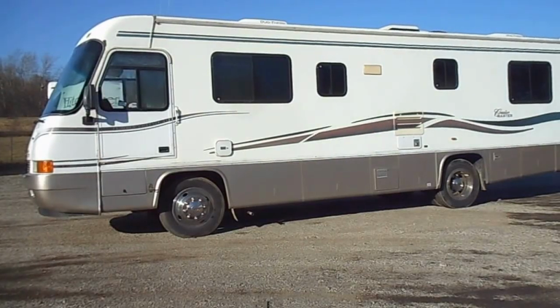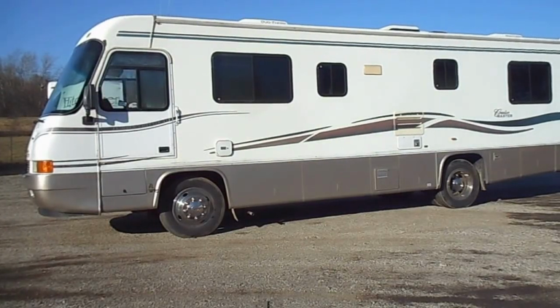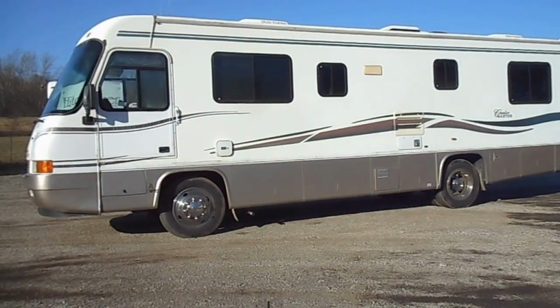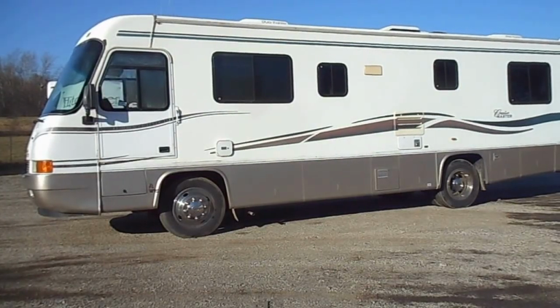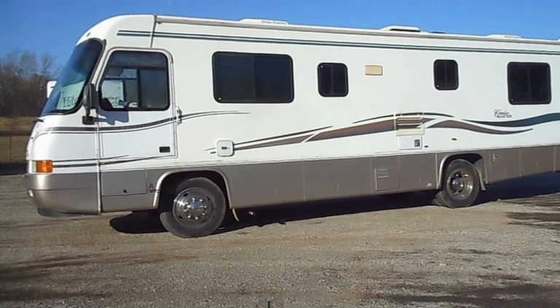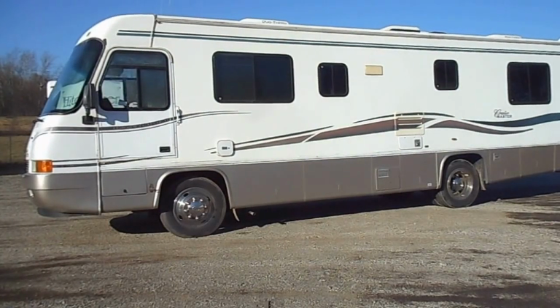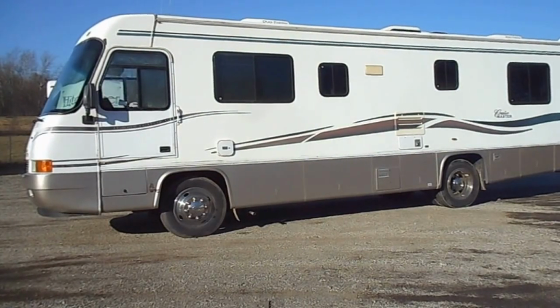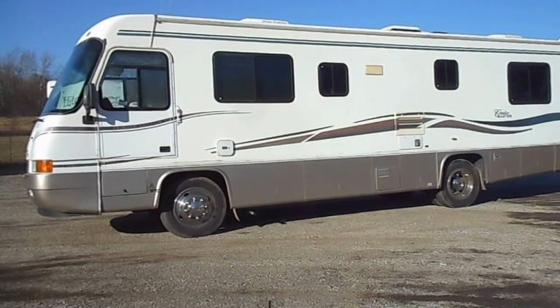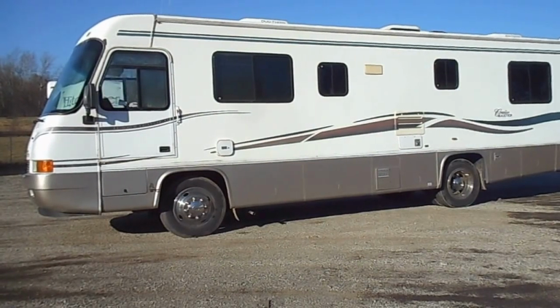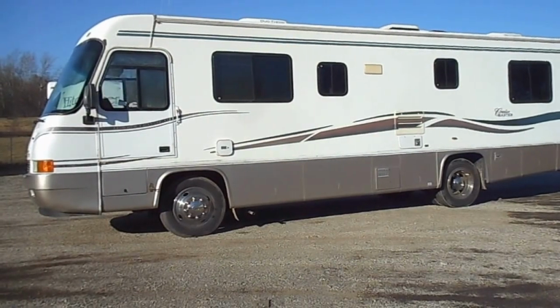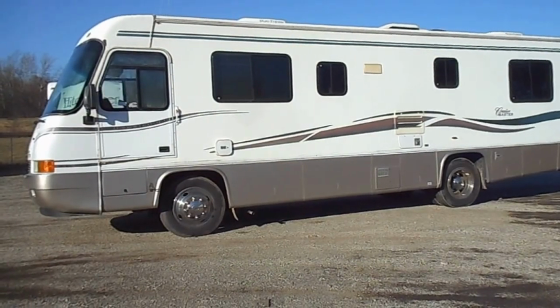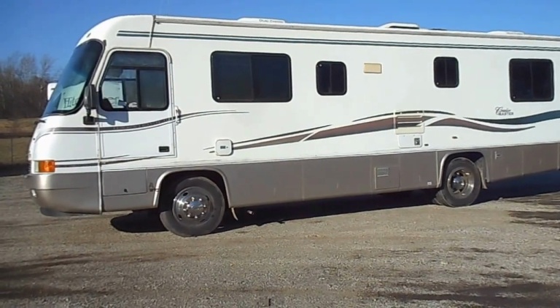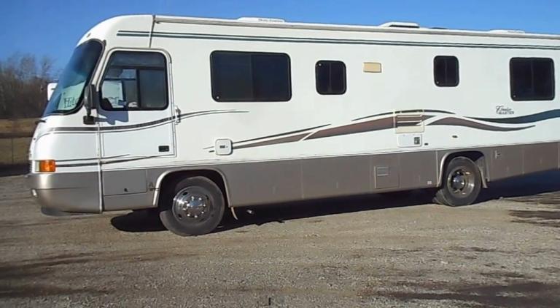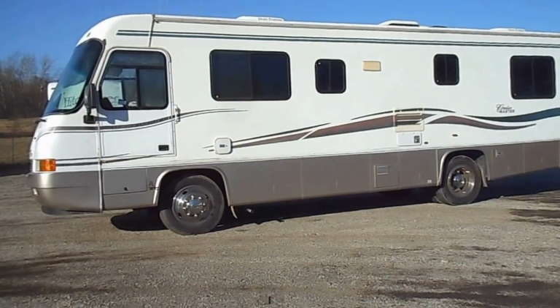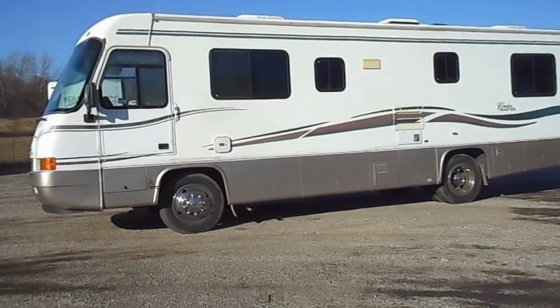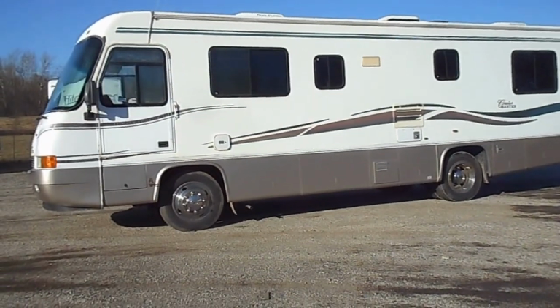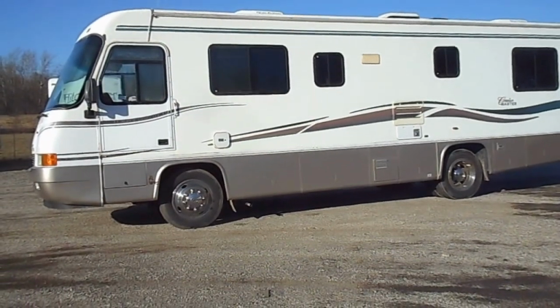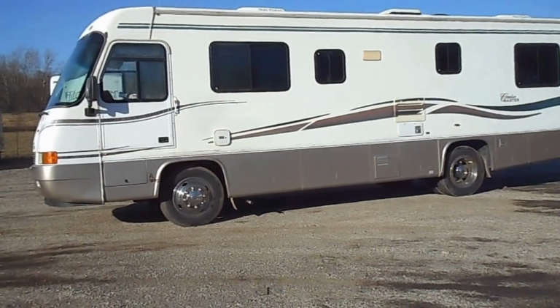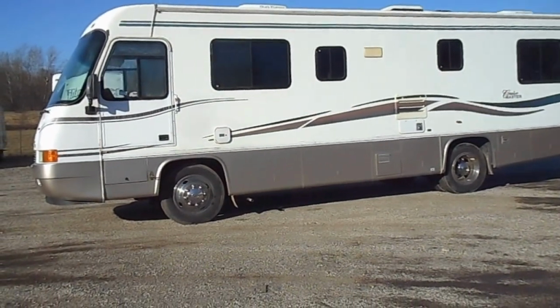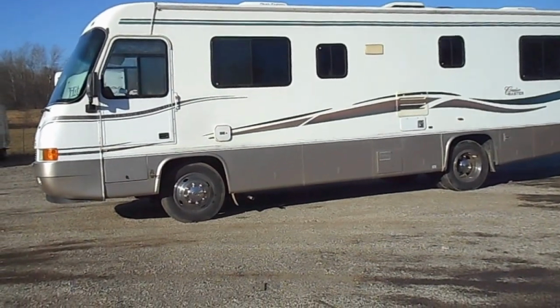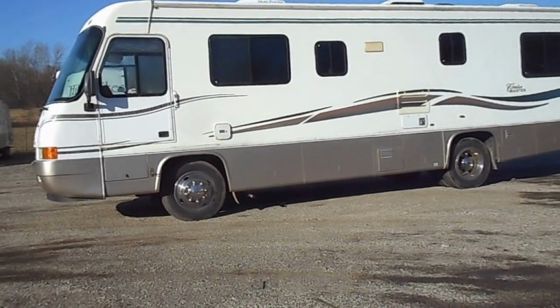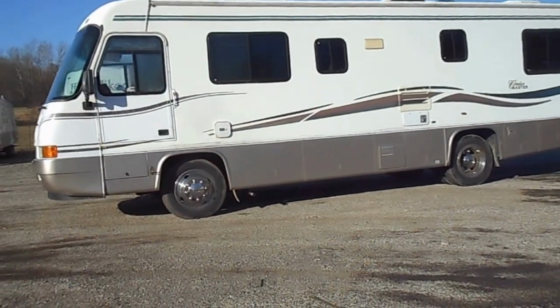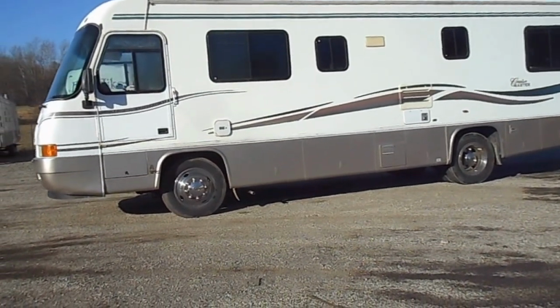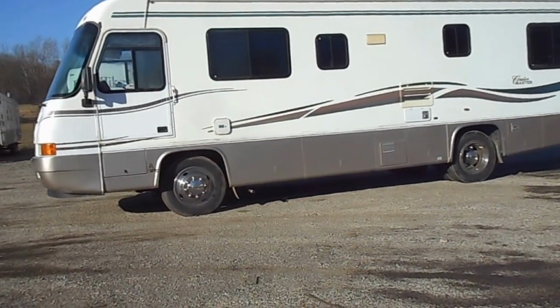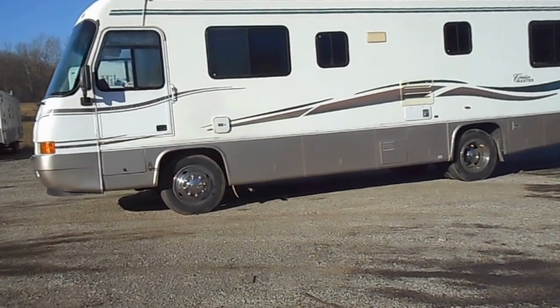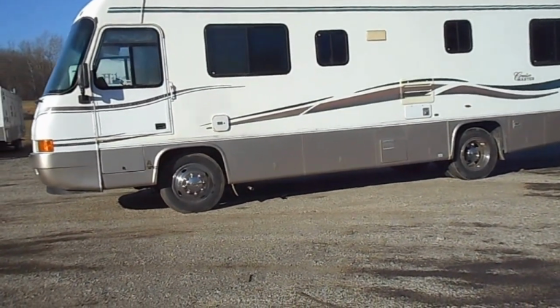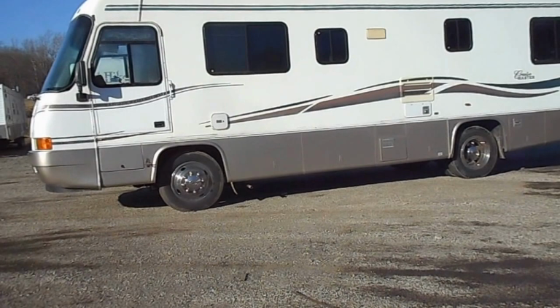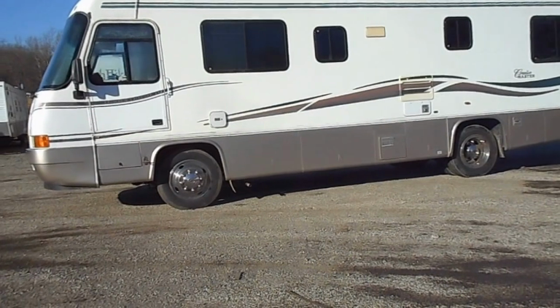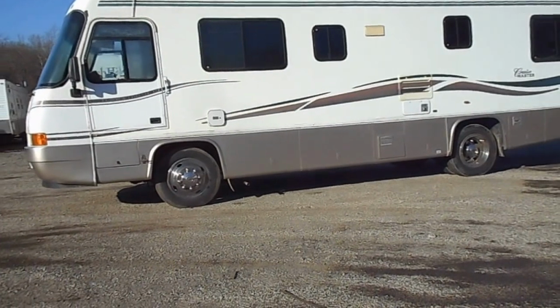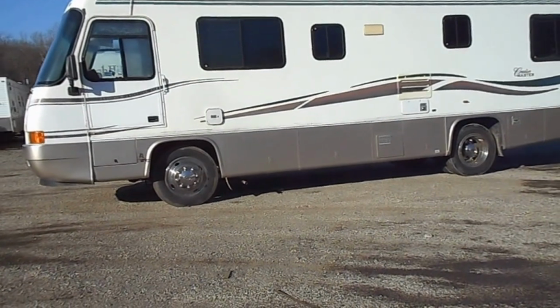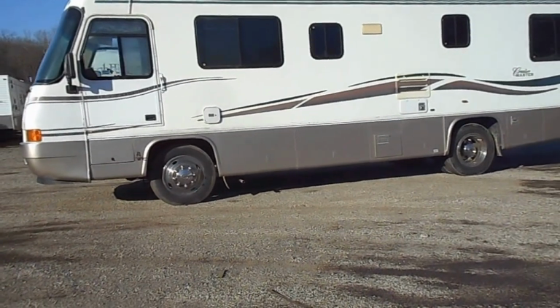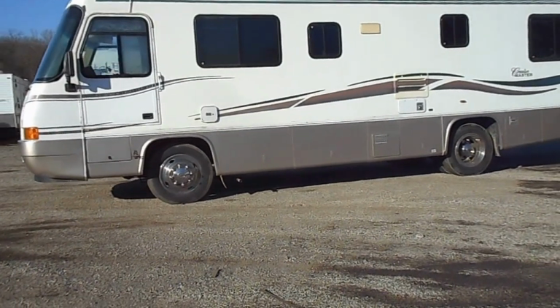Welcome to 4Zs RVs. Today what we have for sale is a 1998 Georgia Boy Cruise Master.